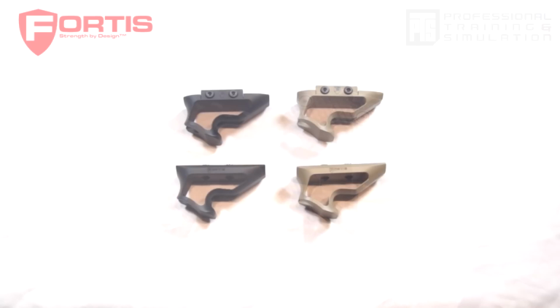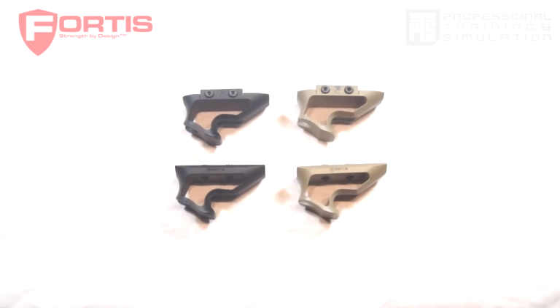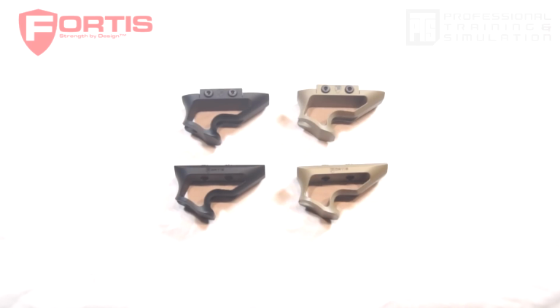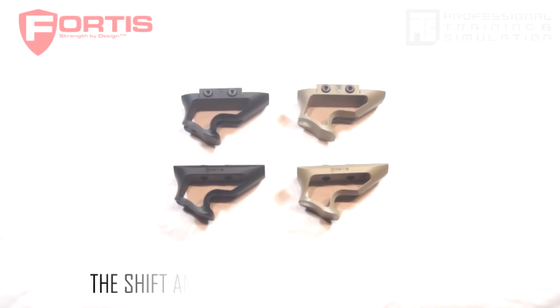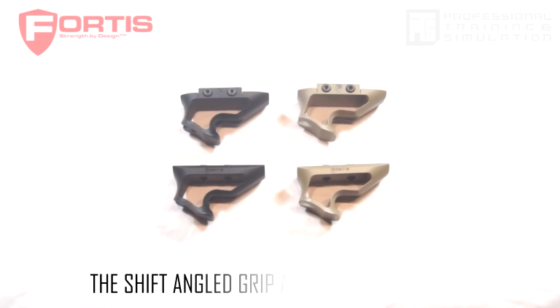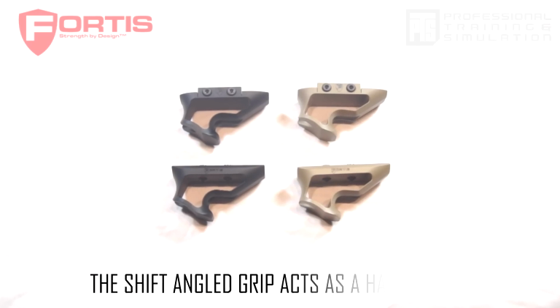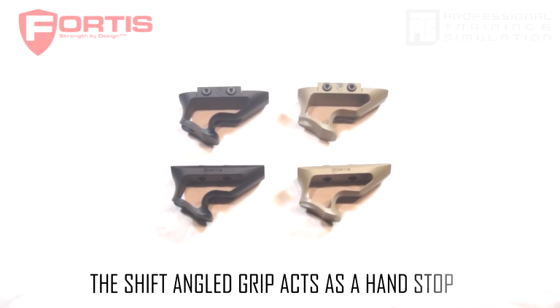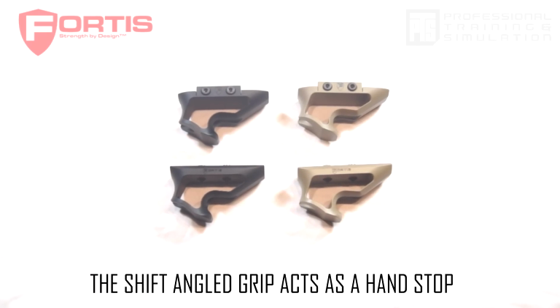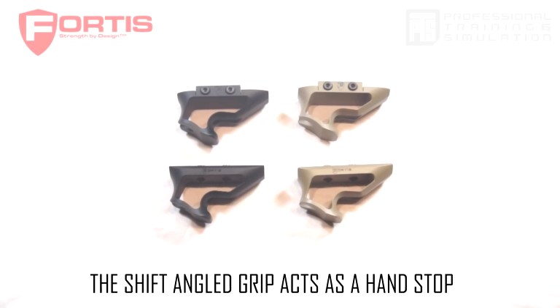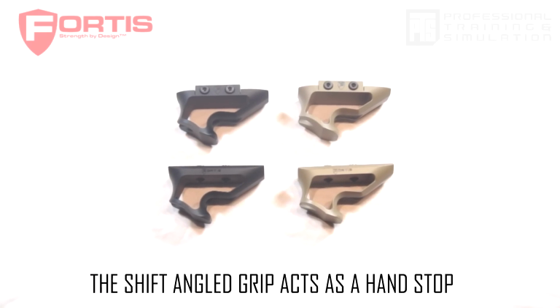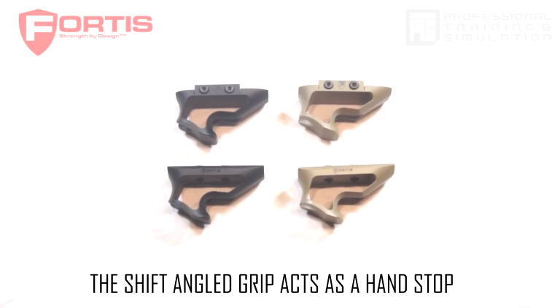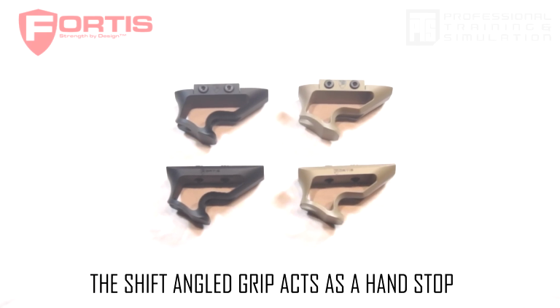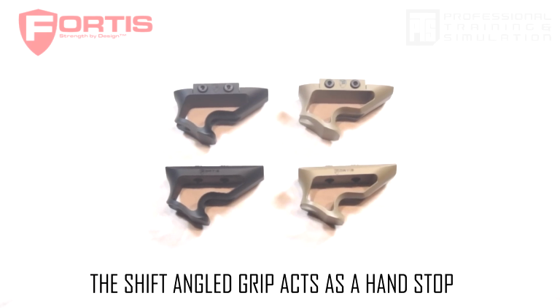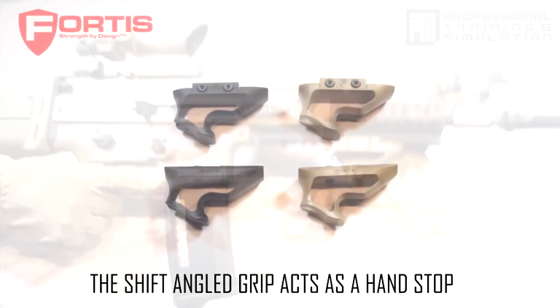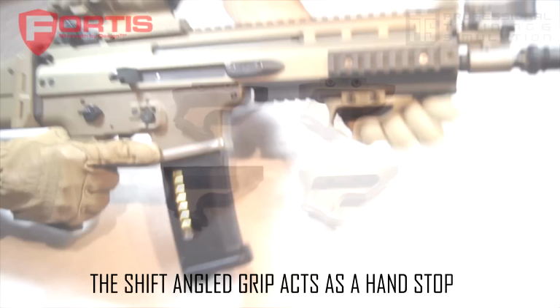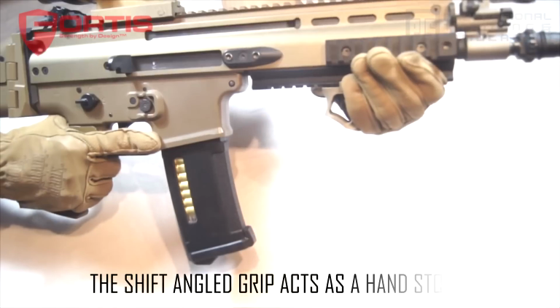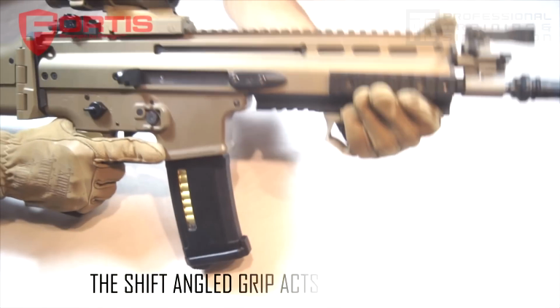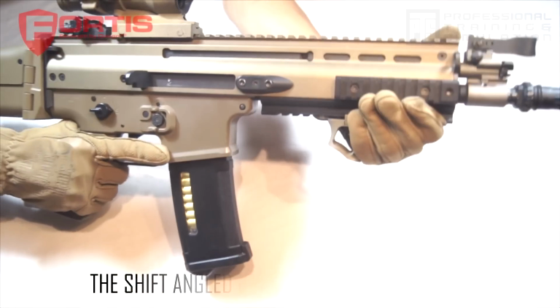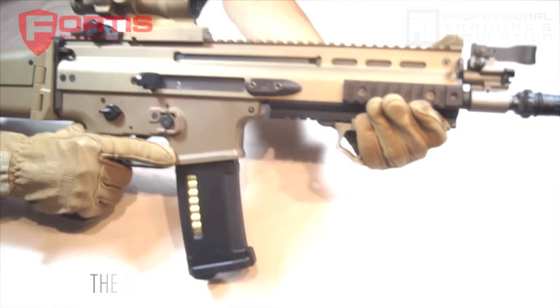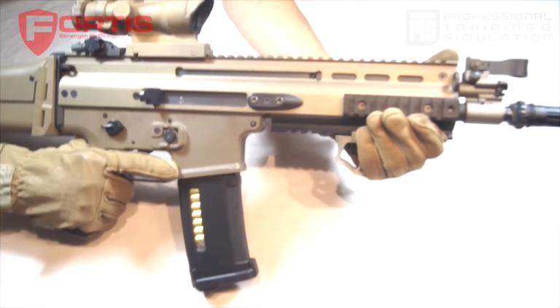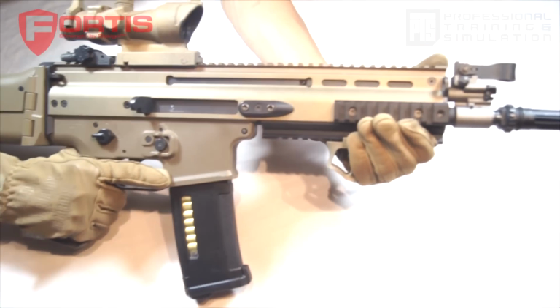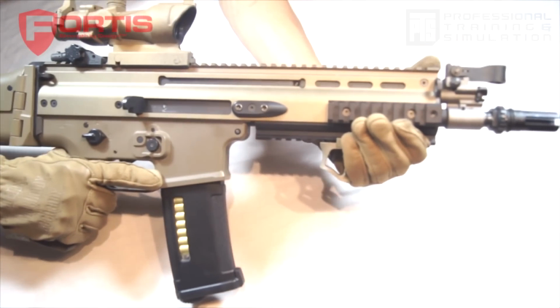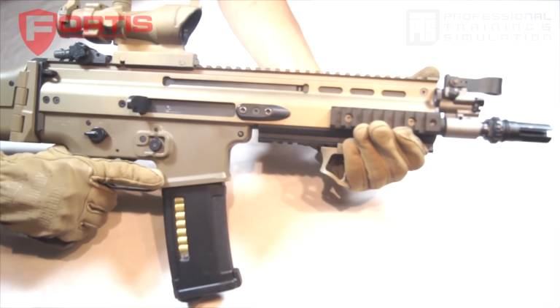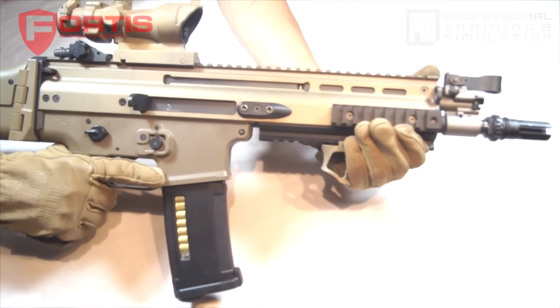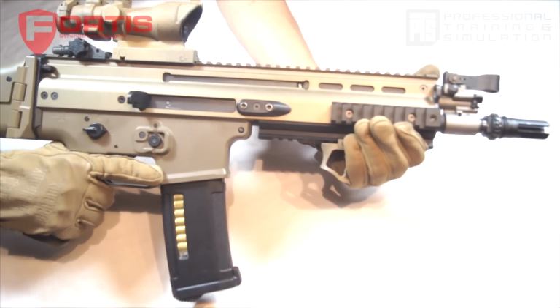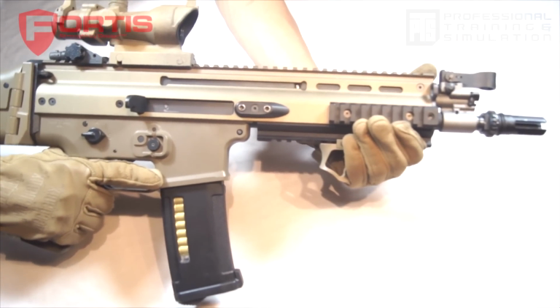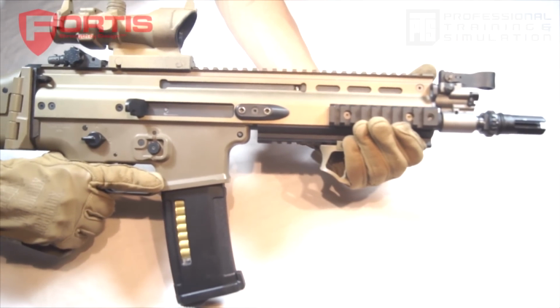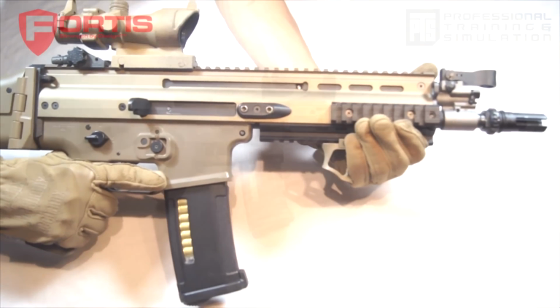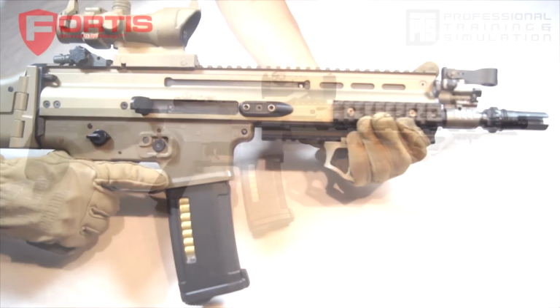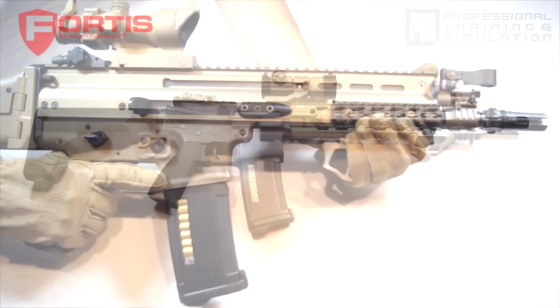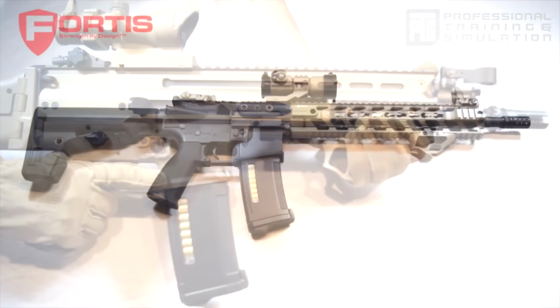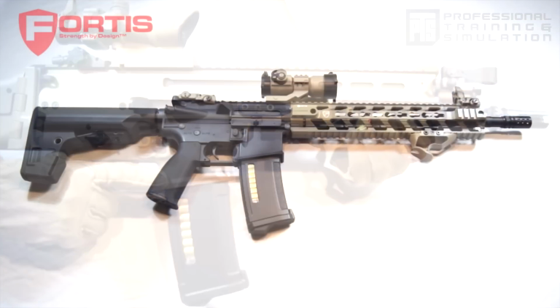For those looking for a more minimalistic approach, the Angled Shift Grip is a very excellent choice.